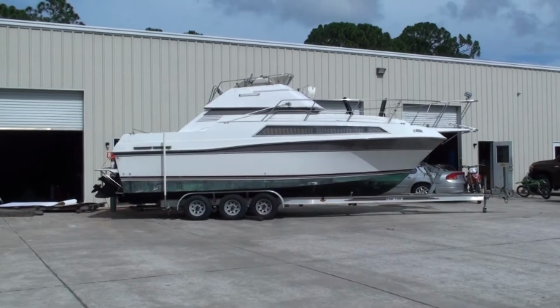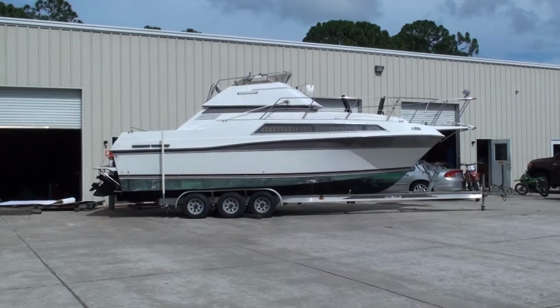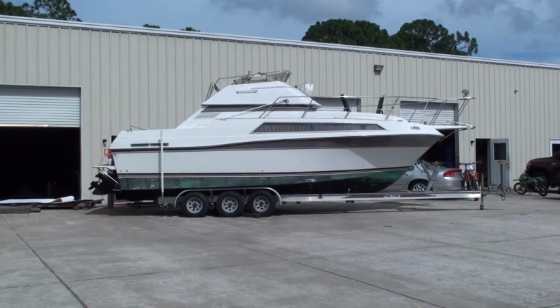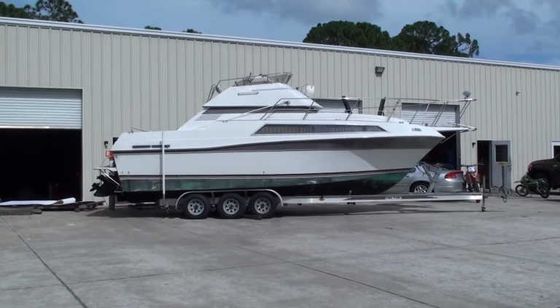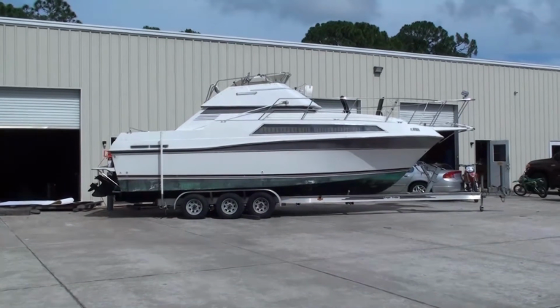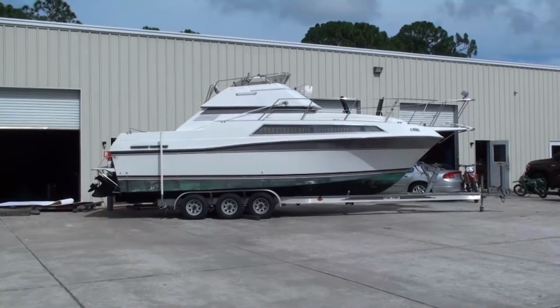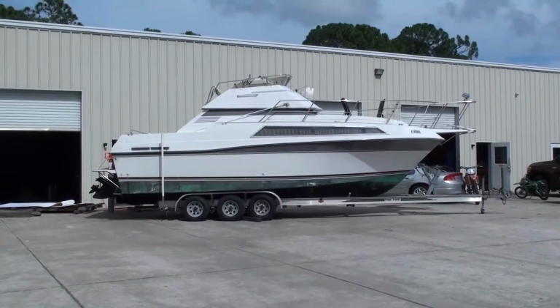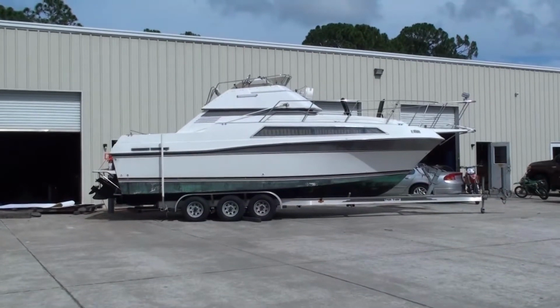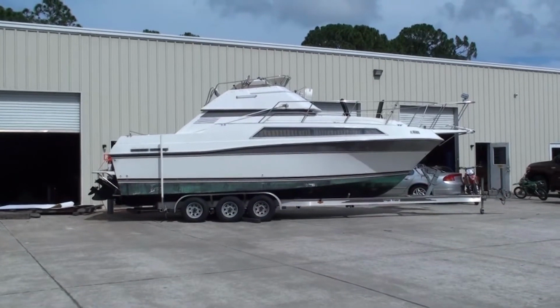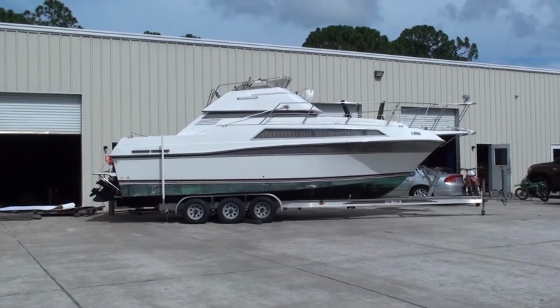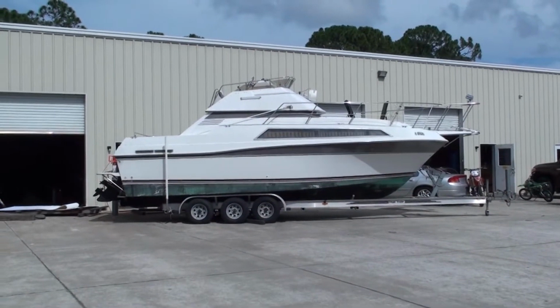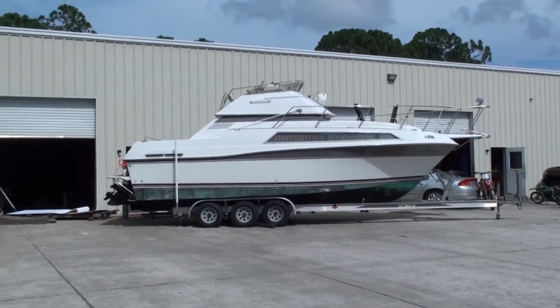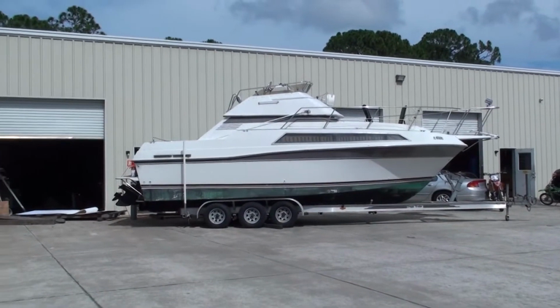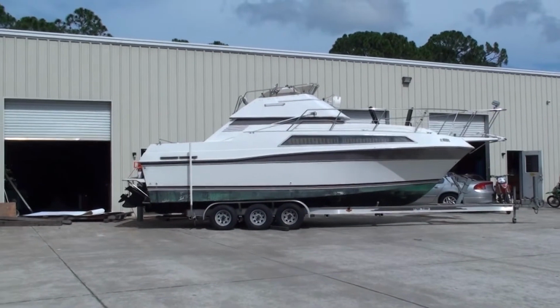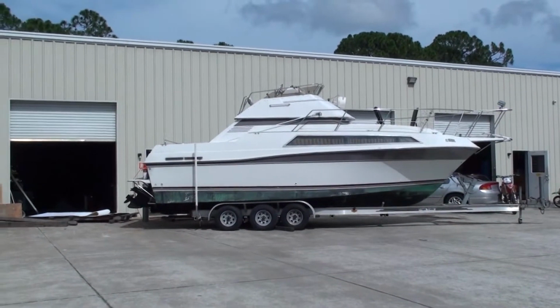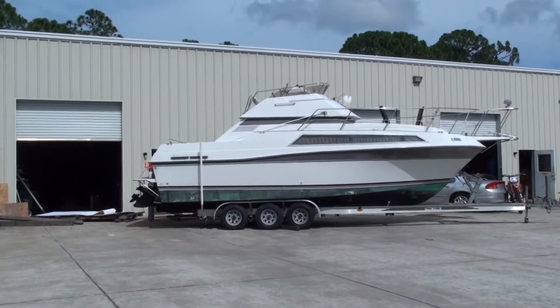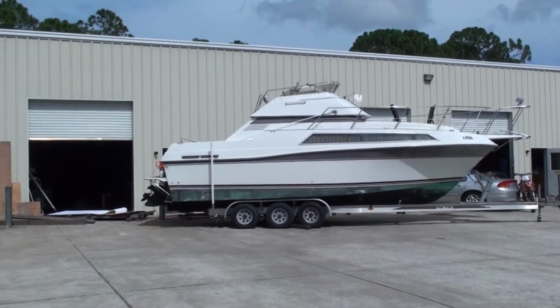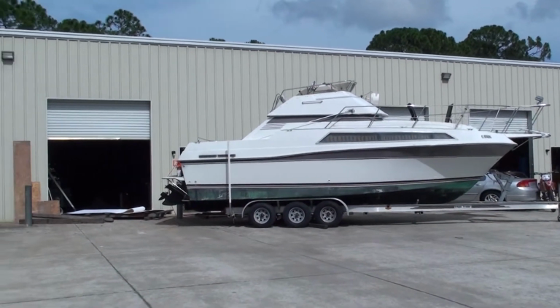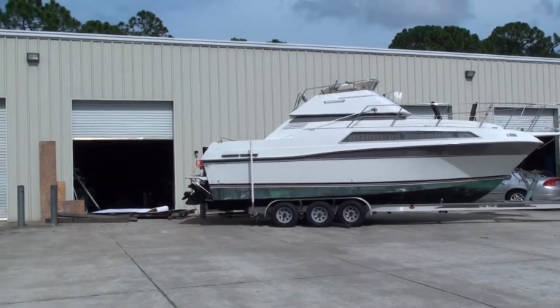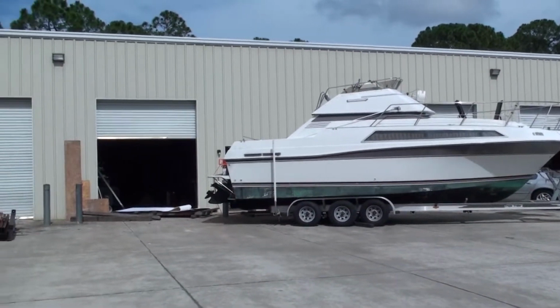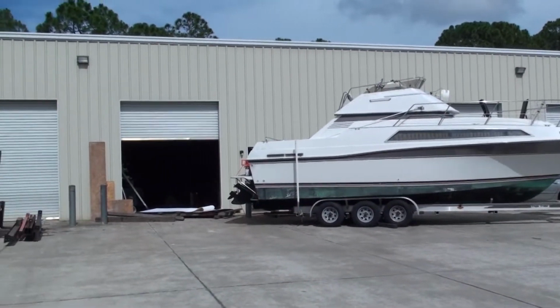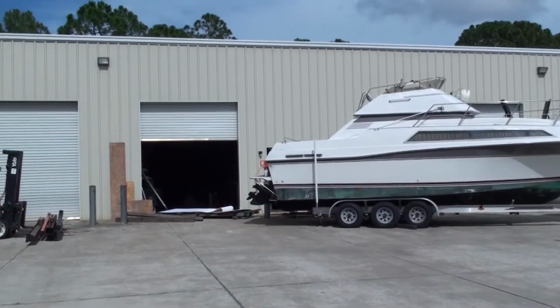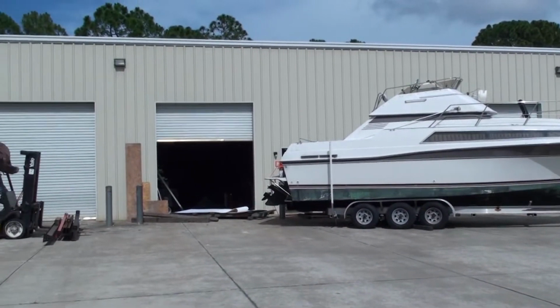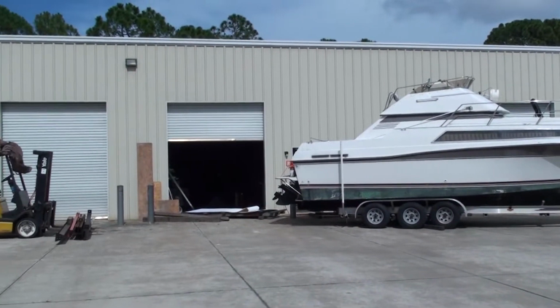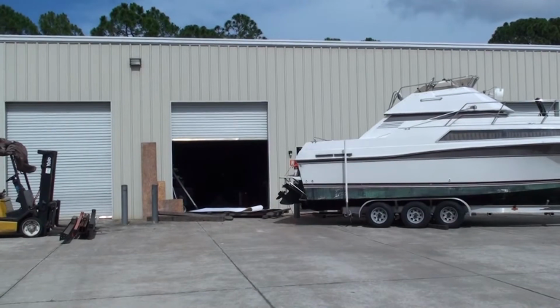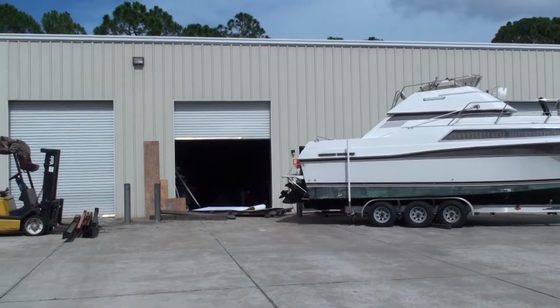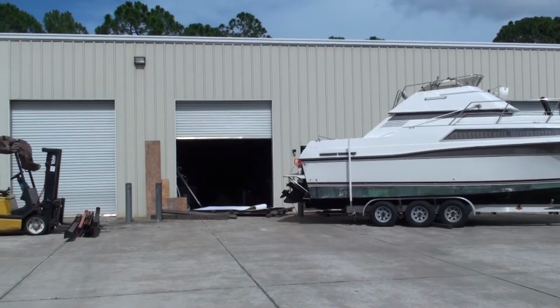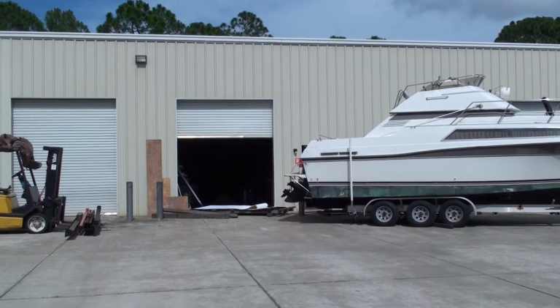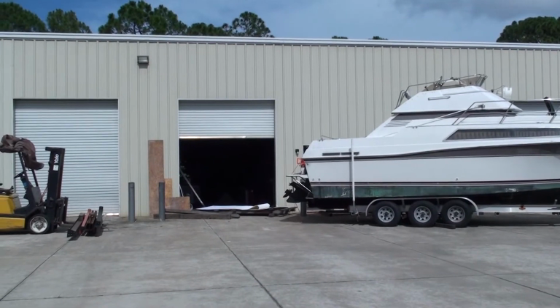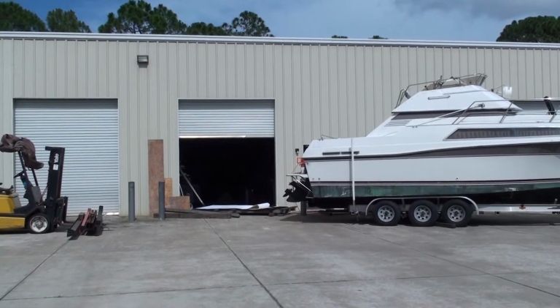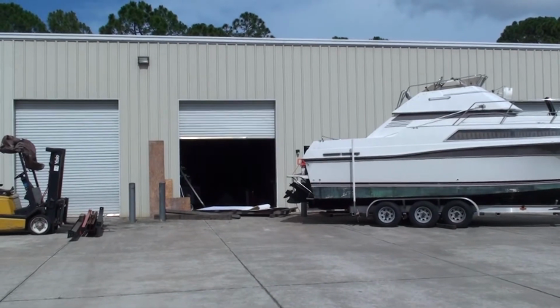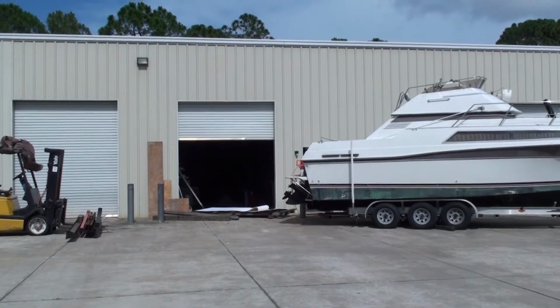The boat has been moved to Melbourne, Florida. It's a KMW fabrication.